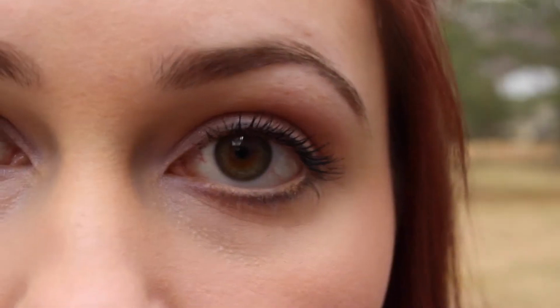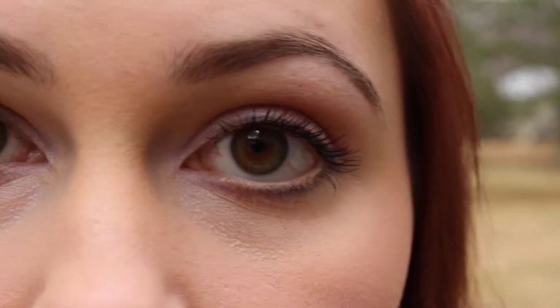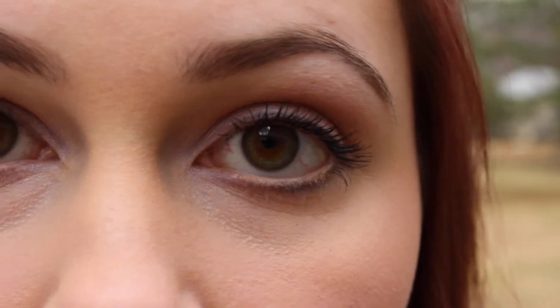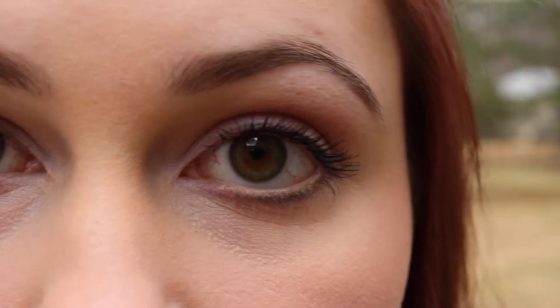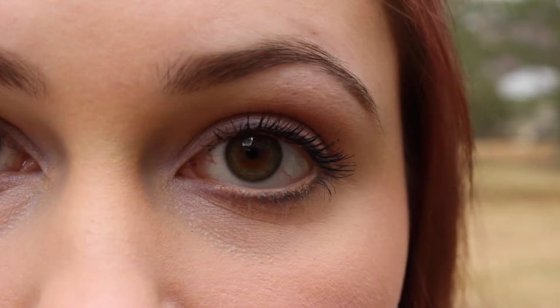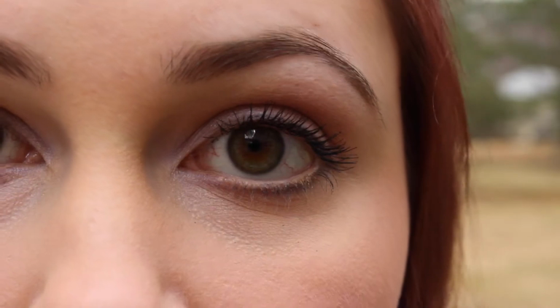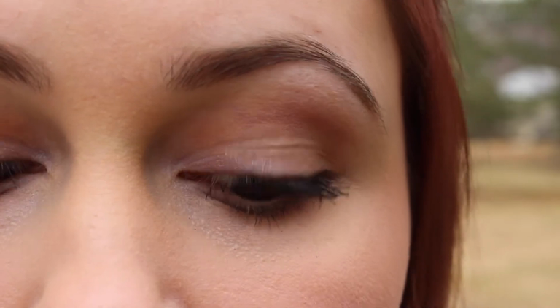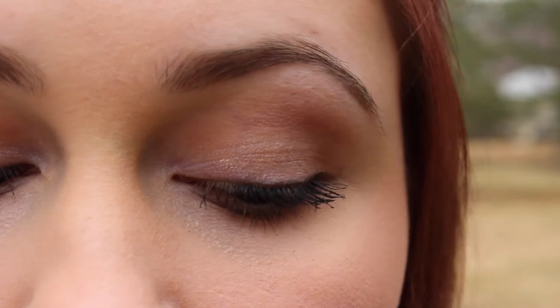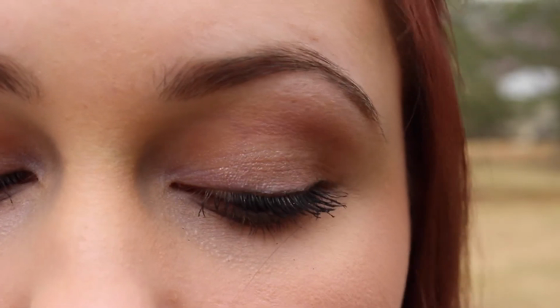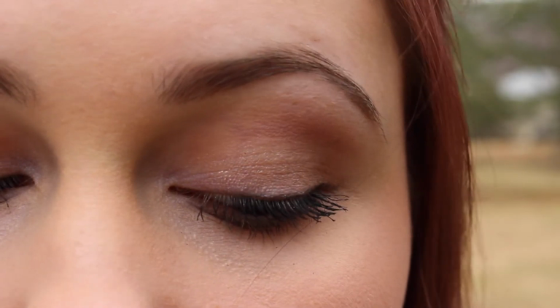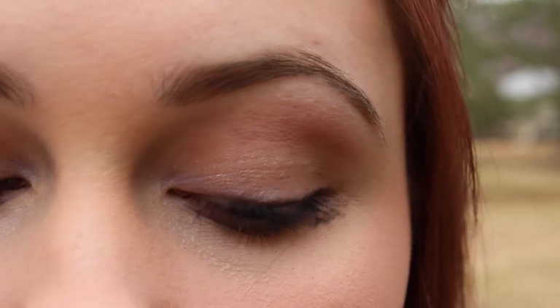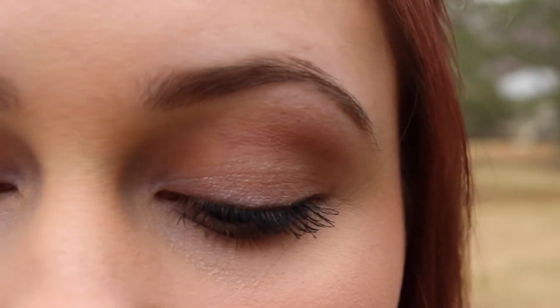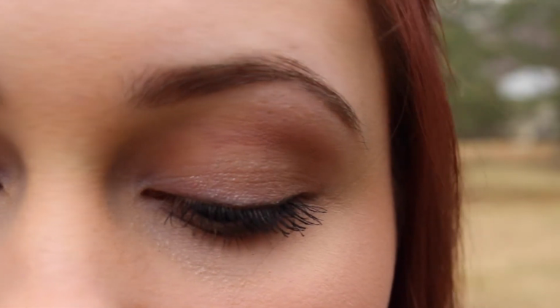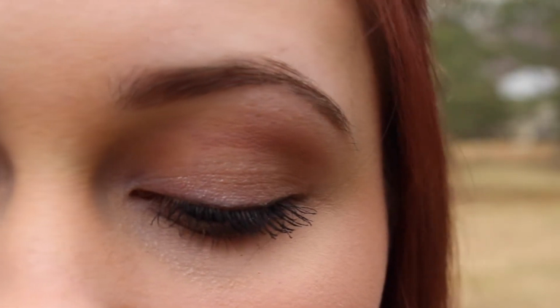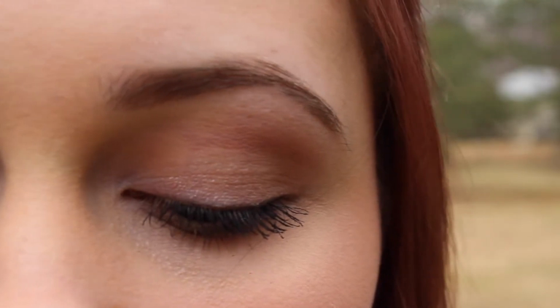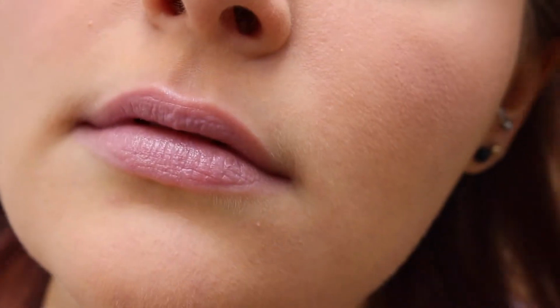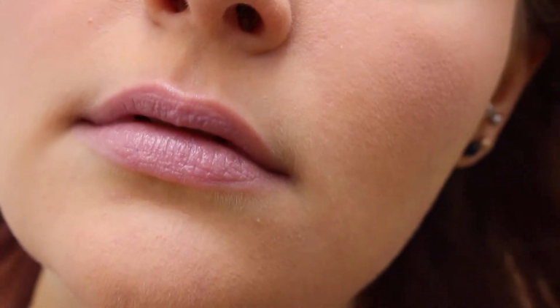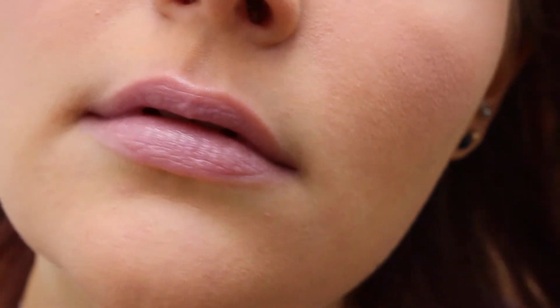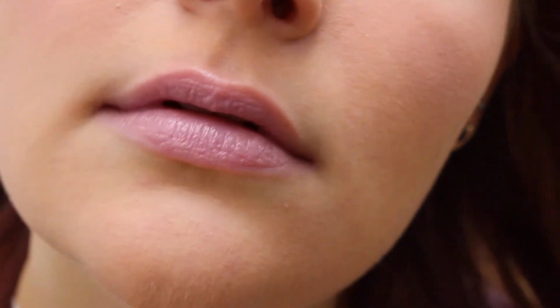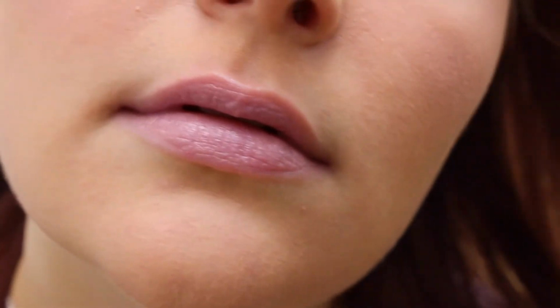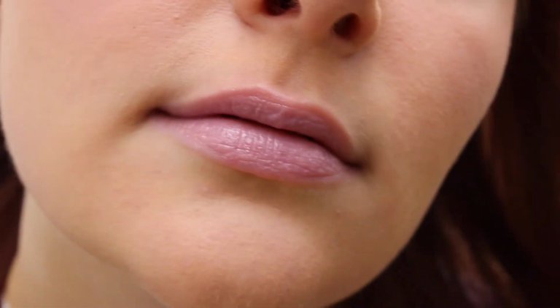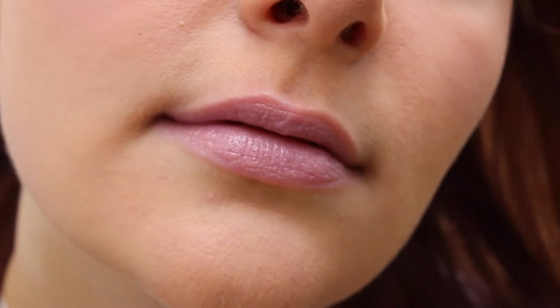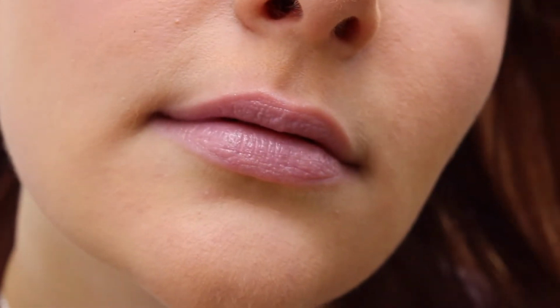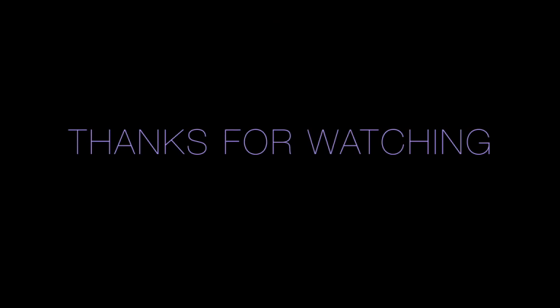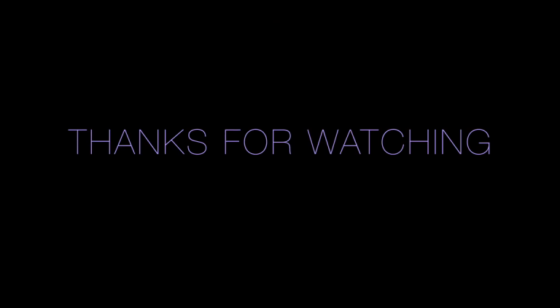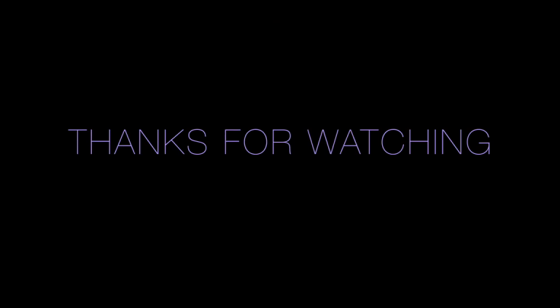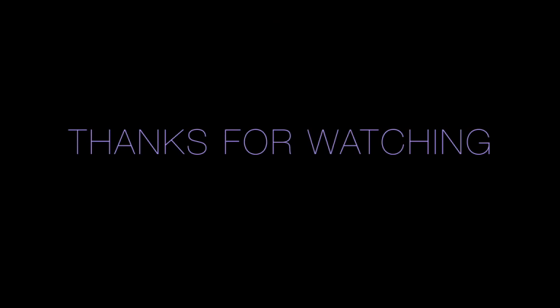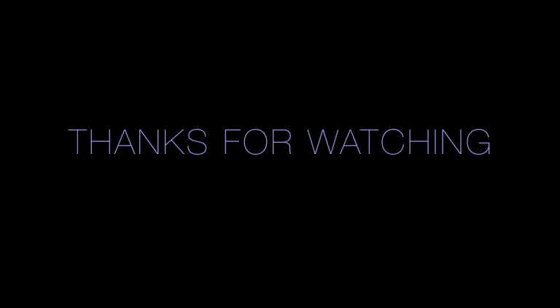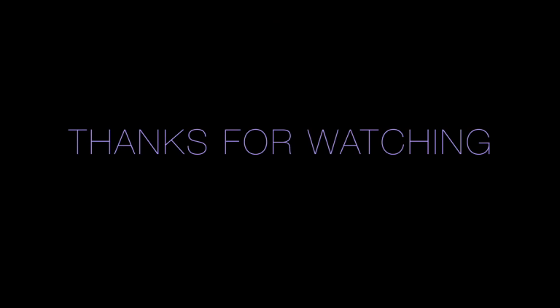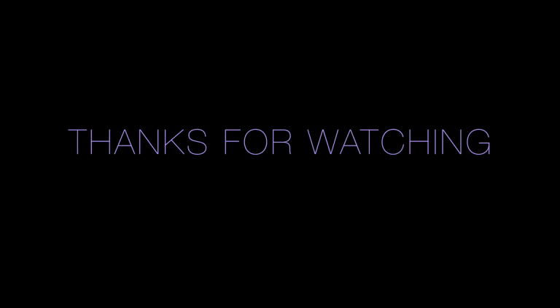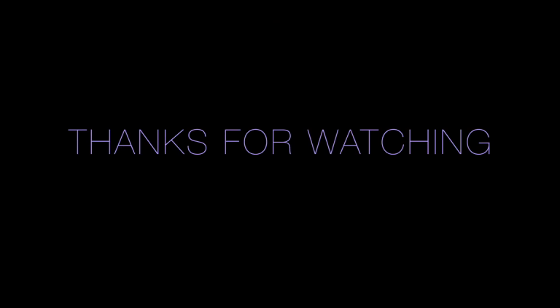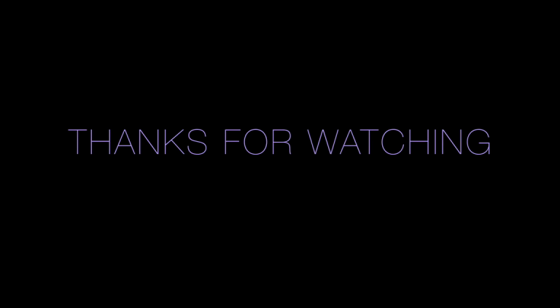So that's the finished pastel makeup, hair, and outfit. I hope you enjoyed the video and thank you for watching.